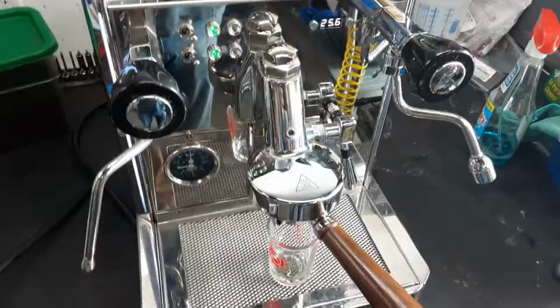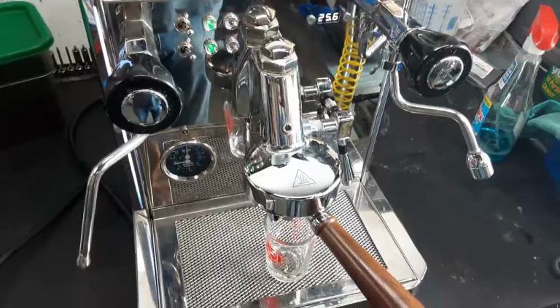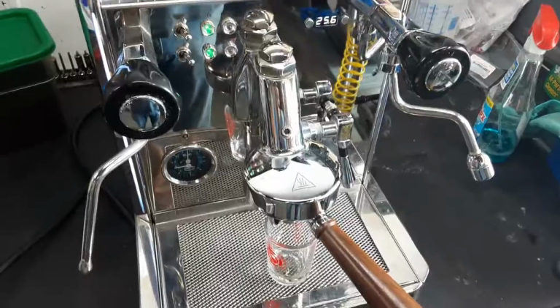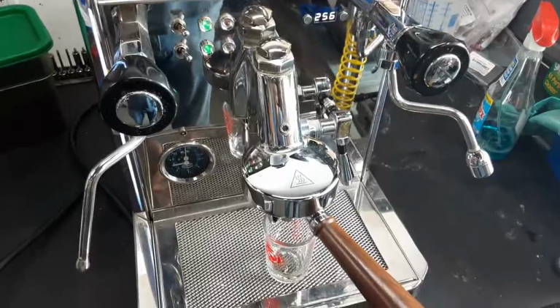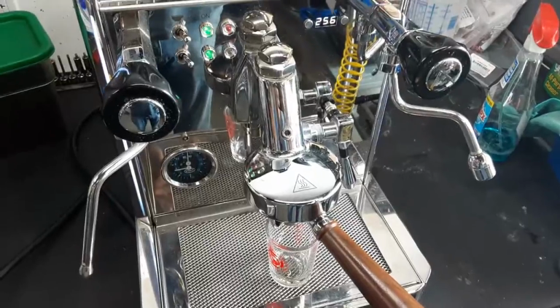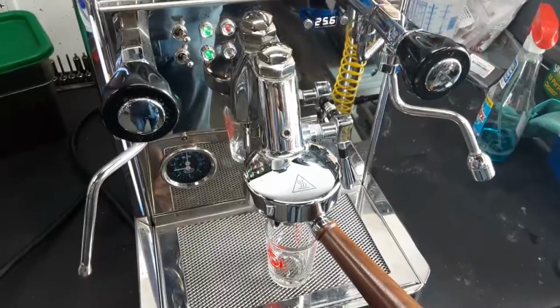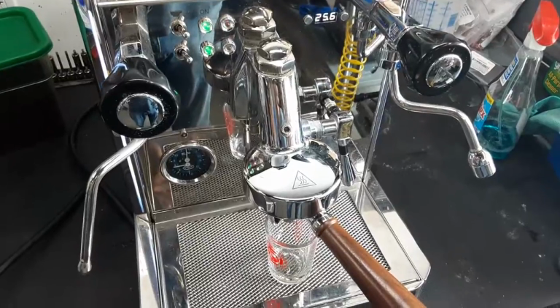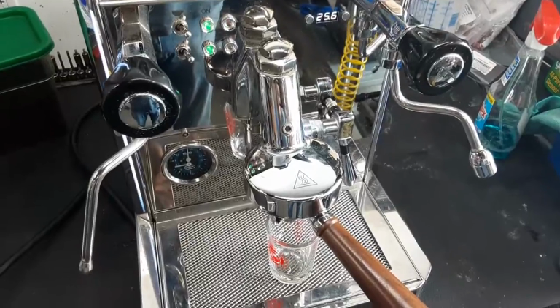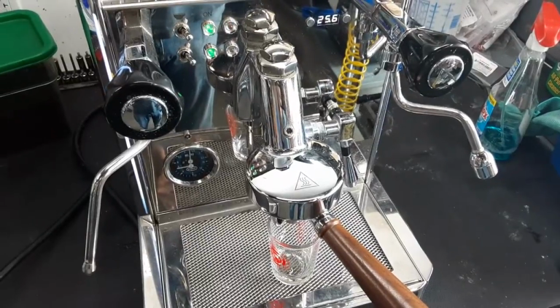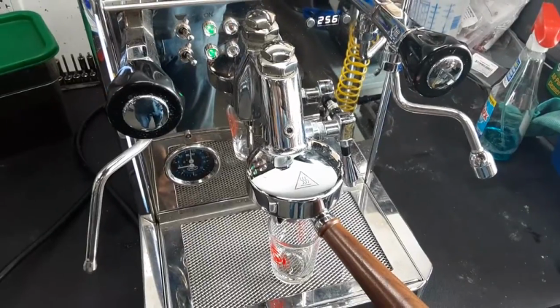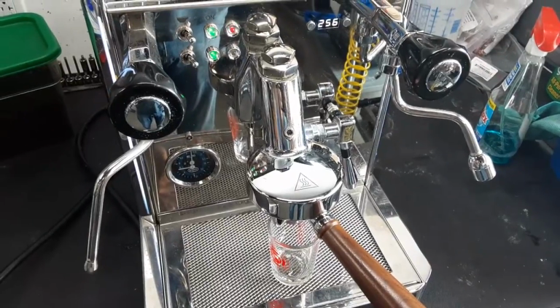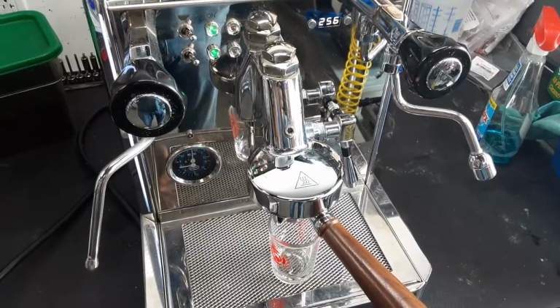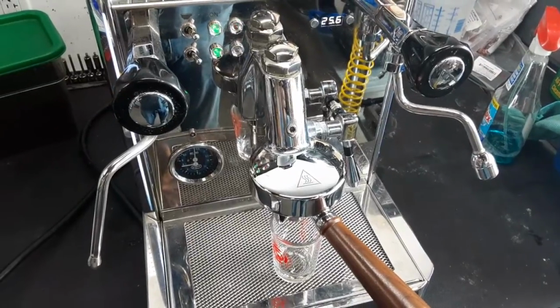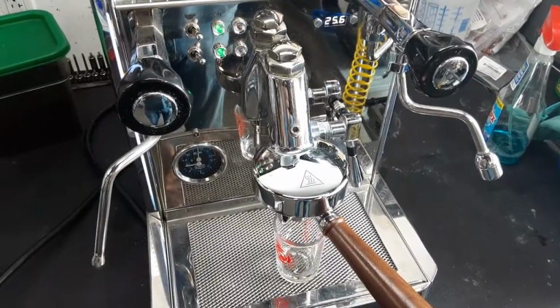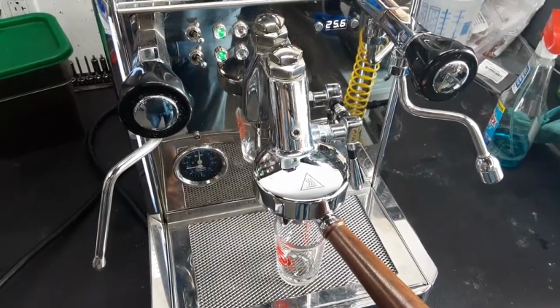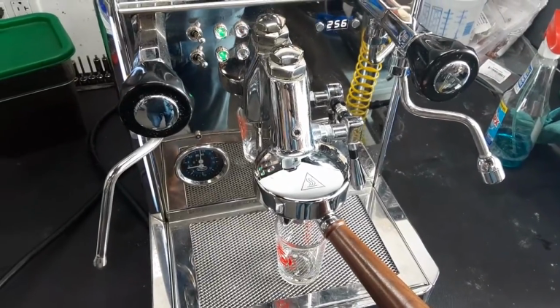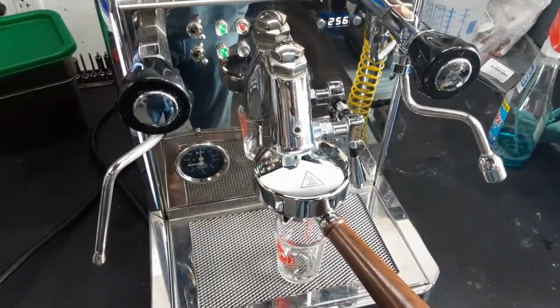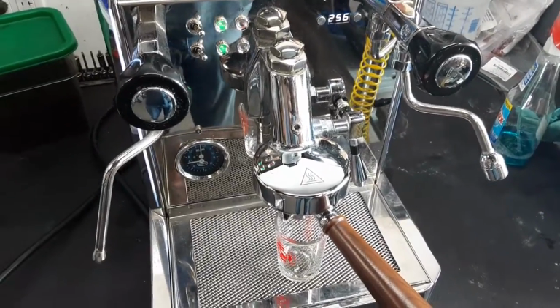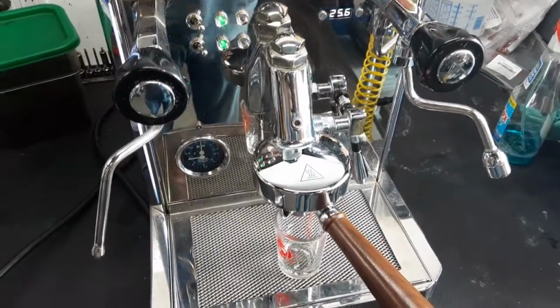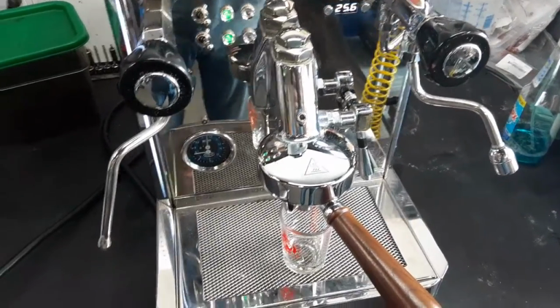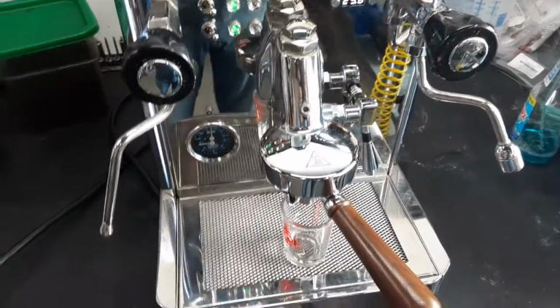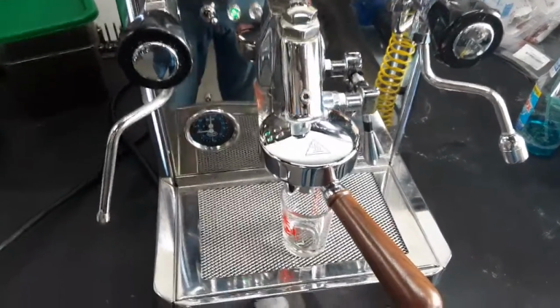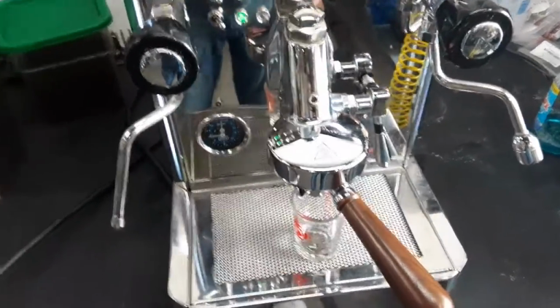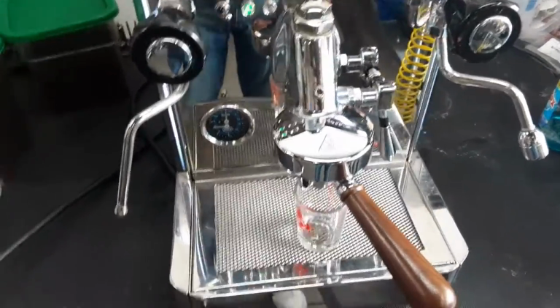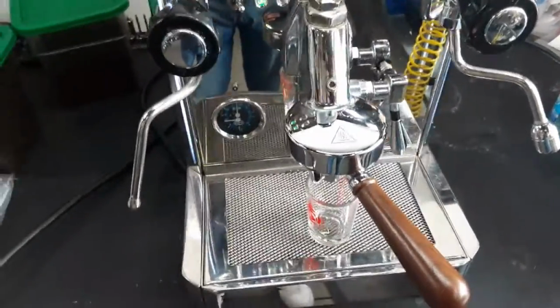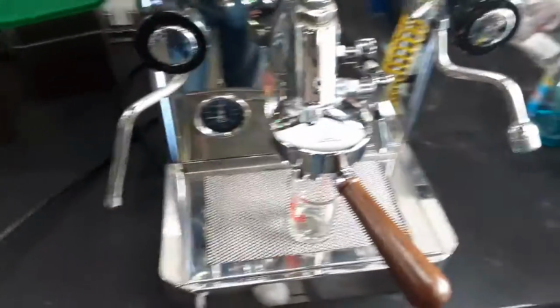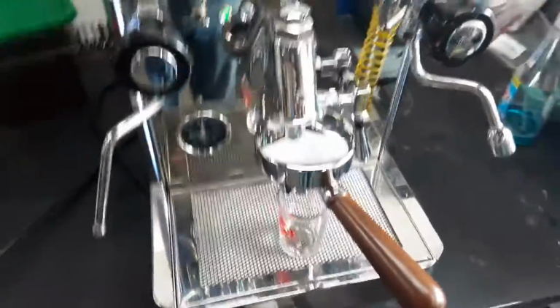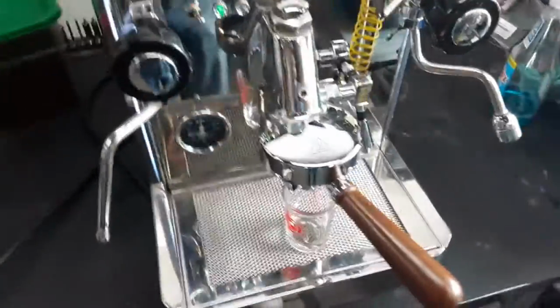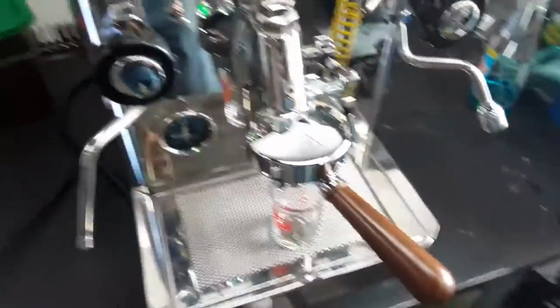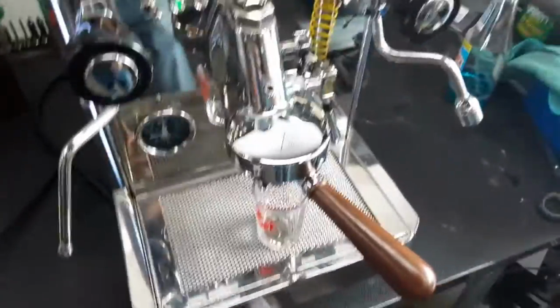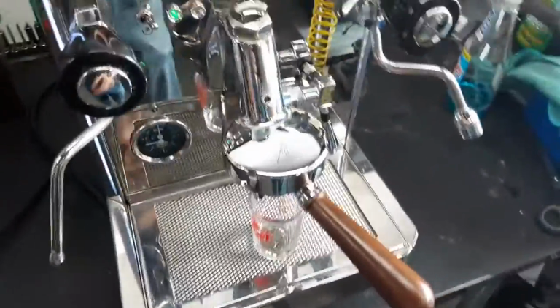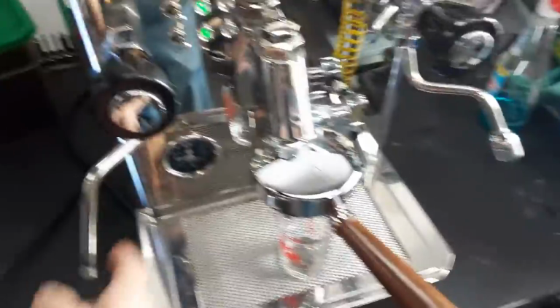Hello and welcome to Cannon Coffee Espresso Machines. Today we're testing this Quick Mill Vitrano Espresso Machine.